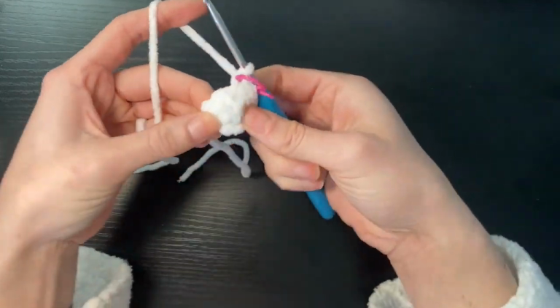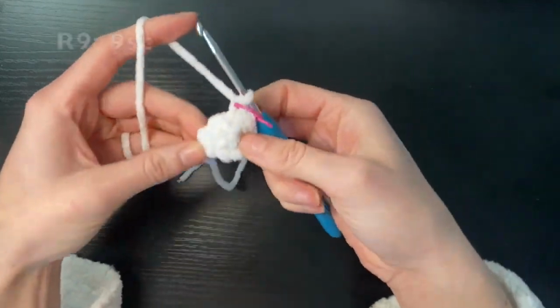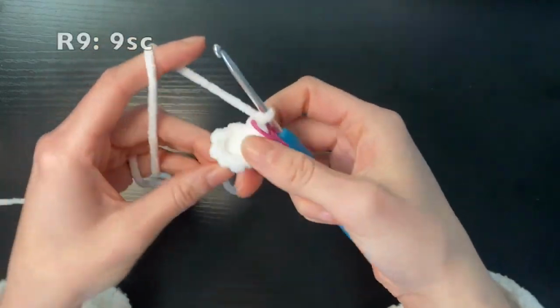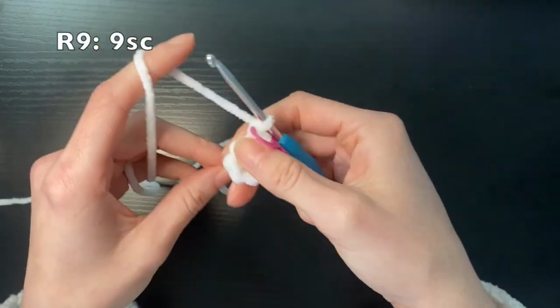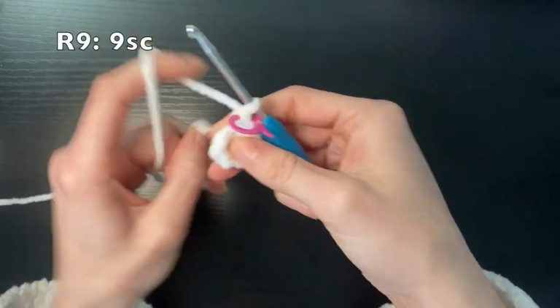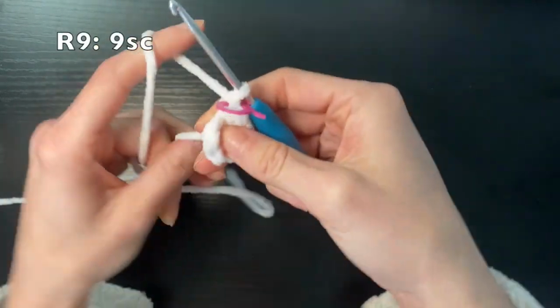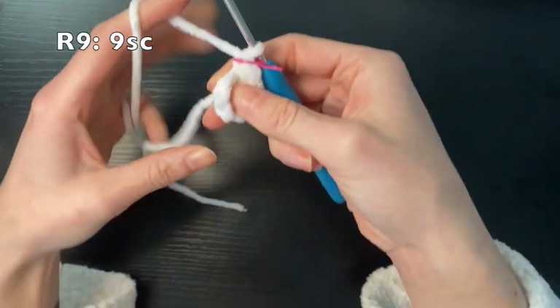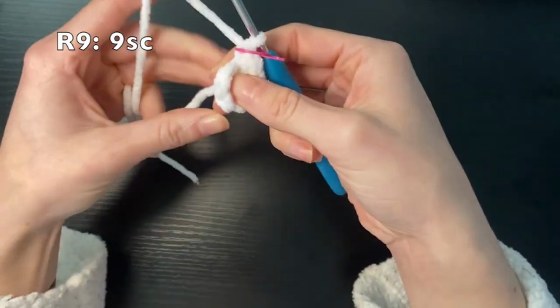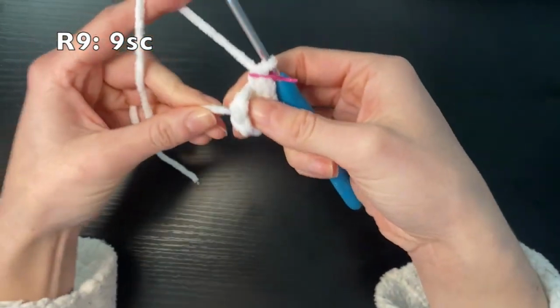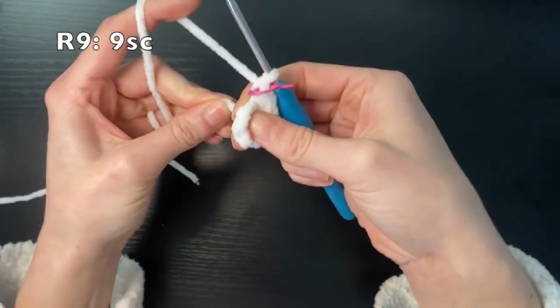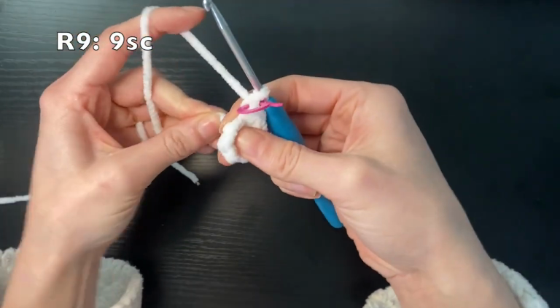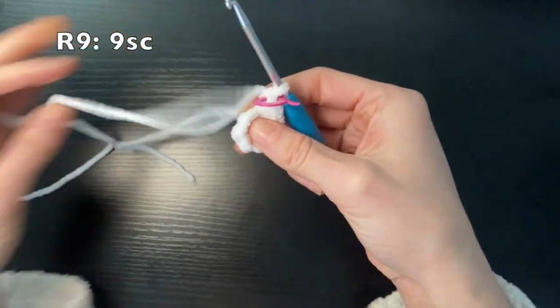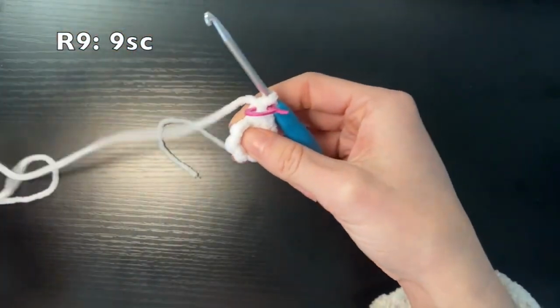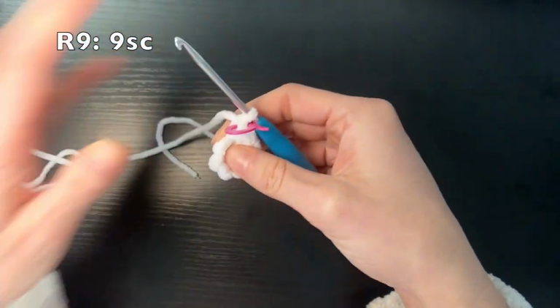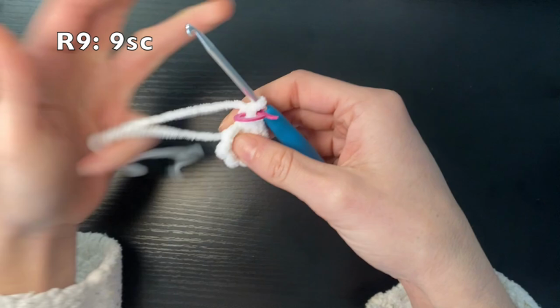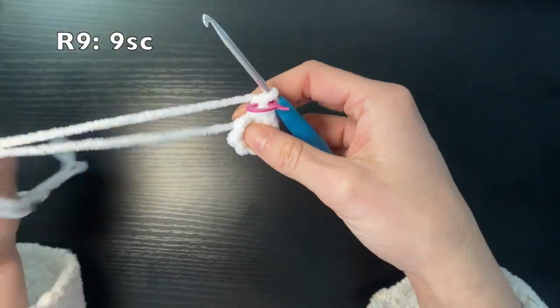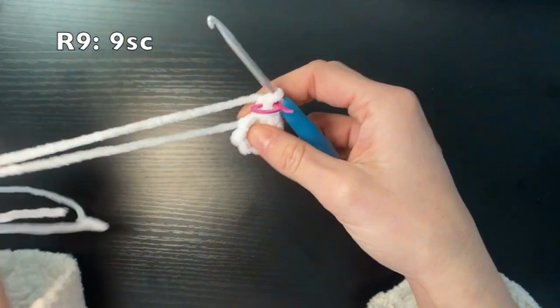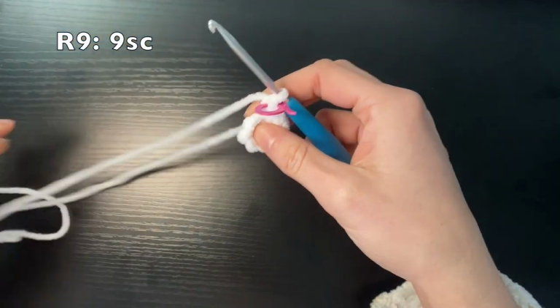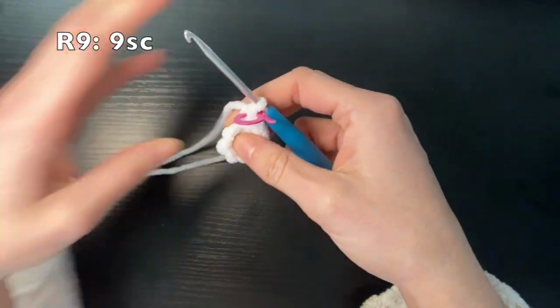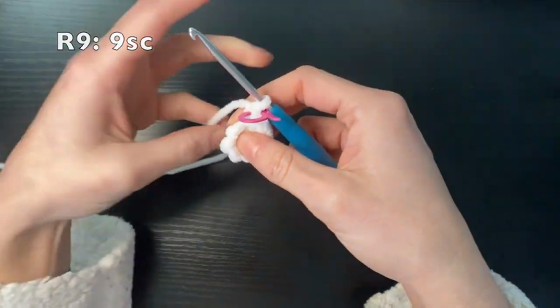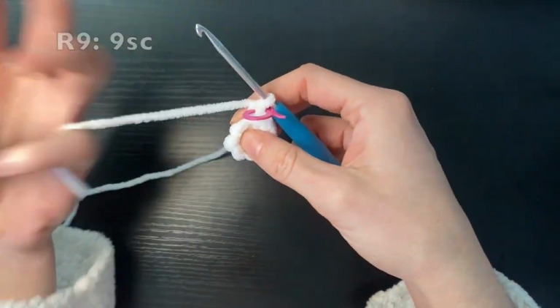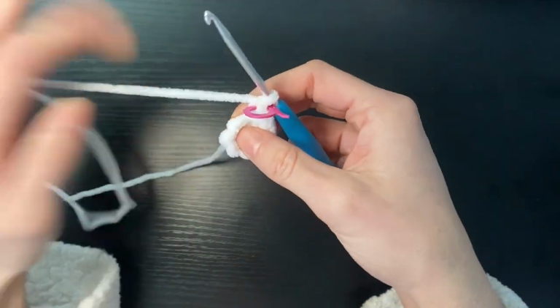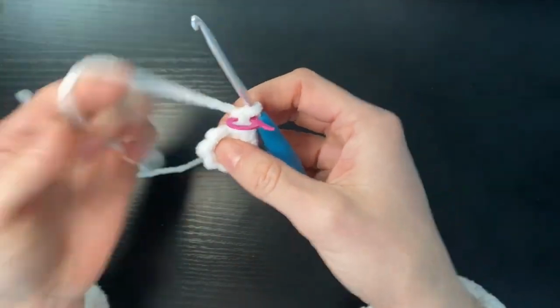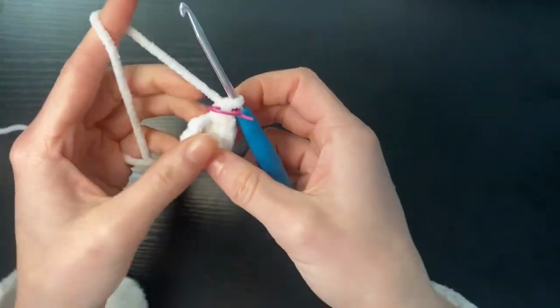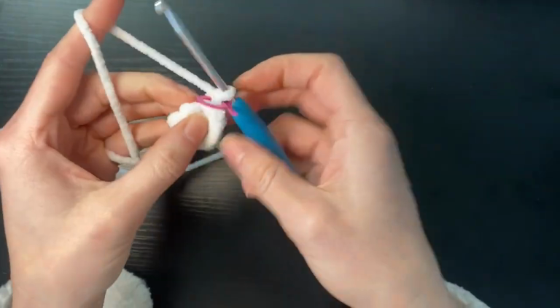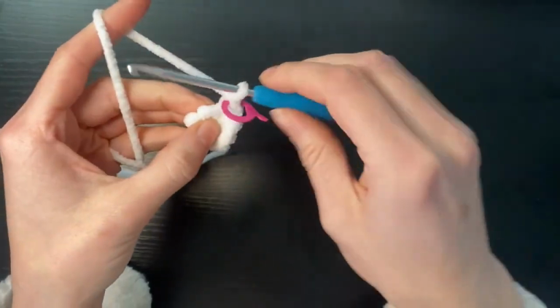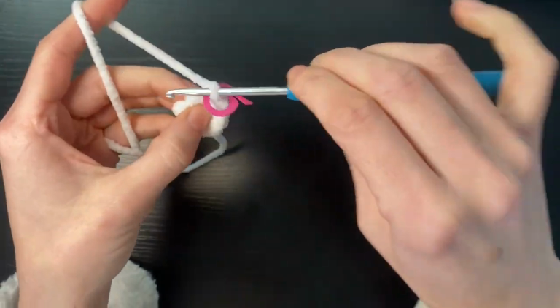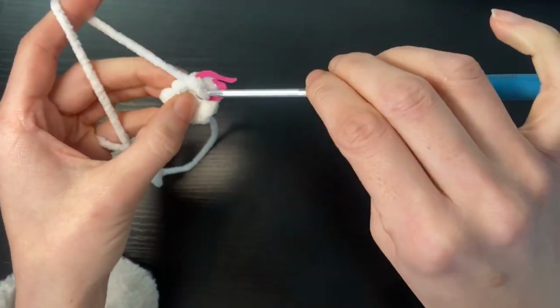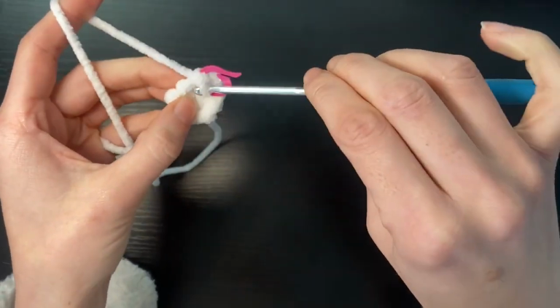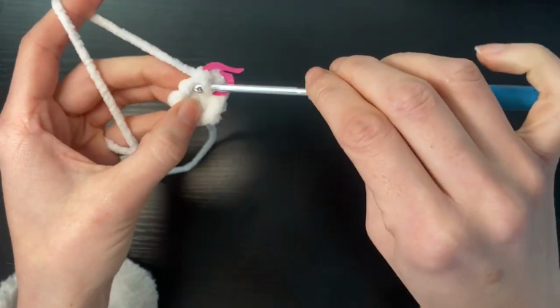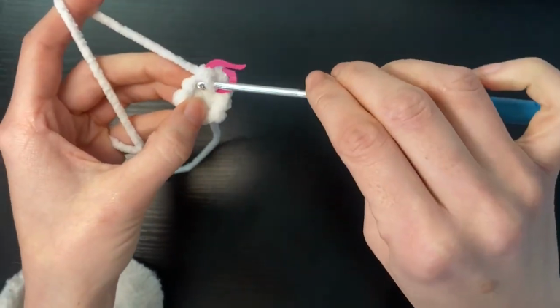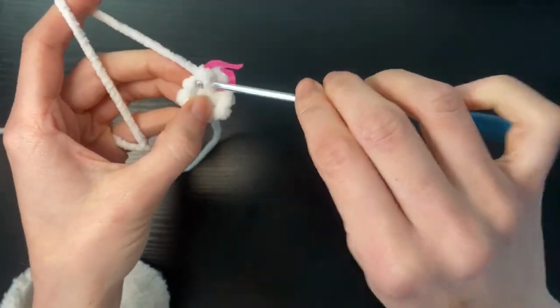Round three we're just going to single crochet nine — so we're going to do one single crochet into each stitch.